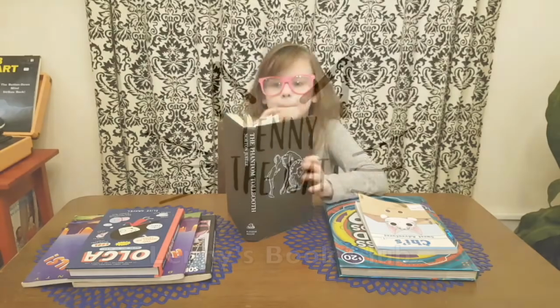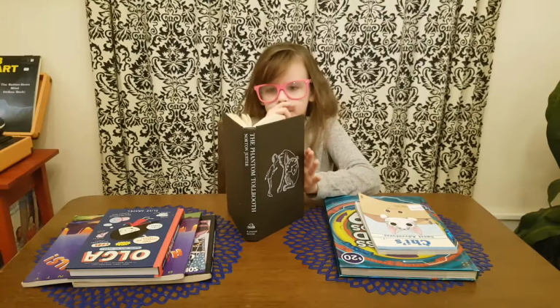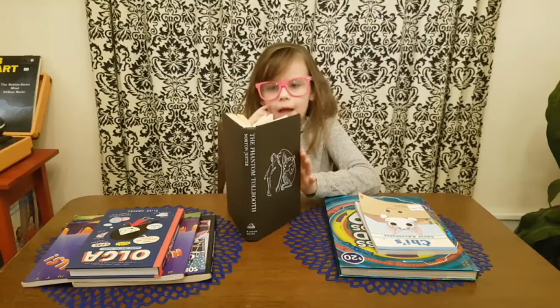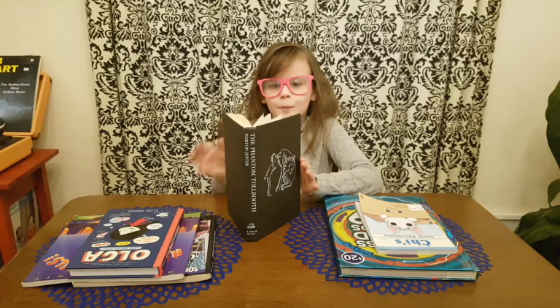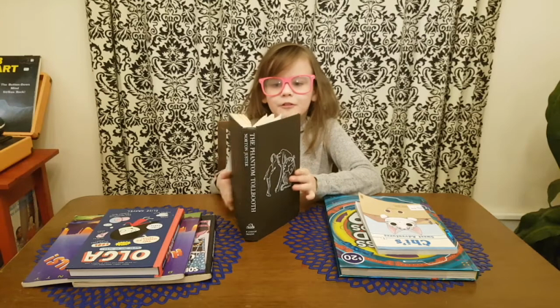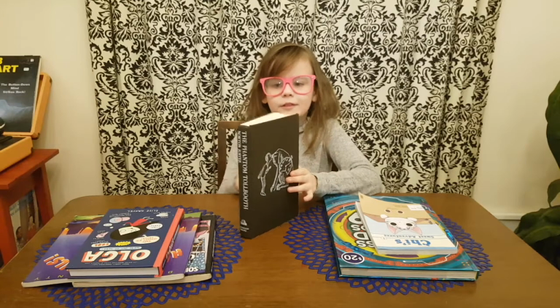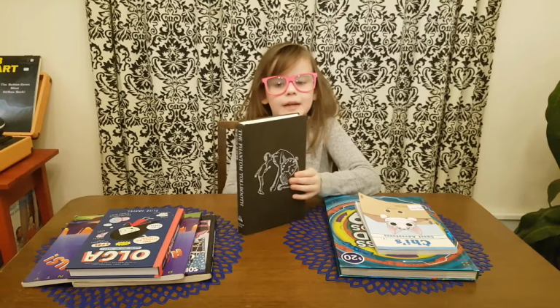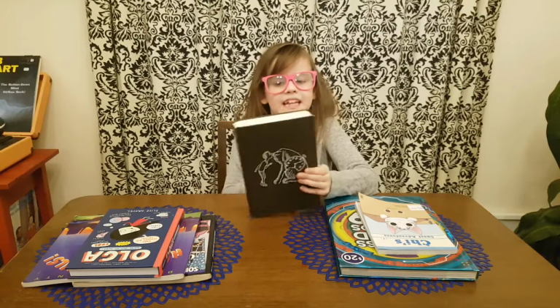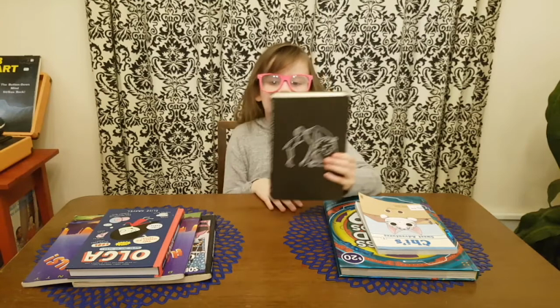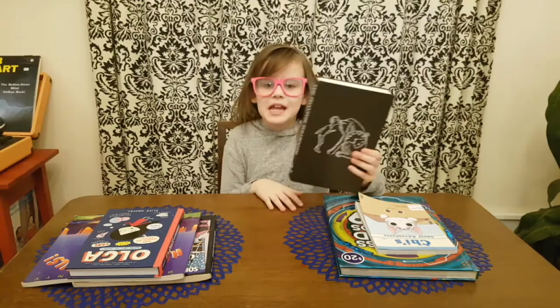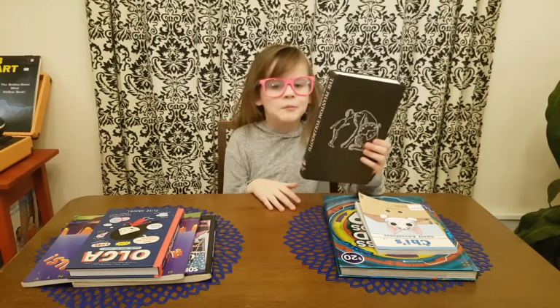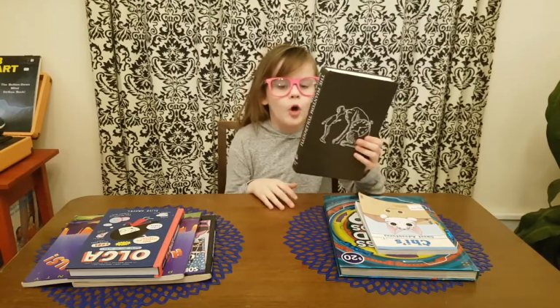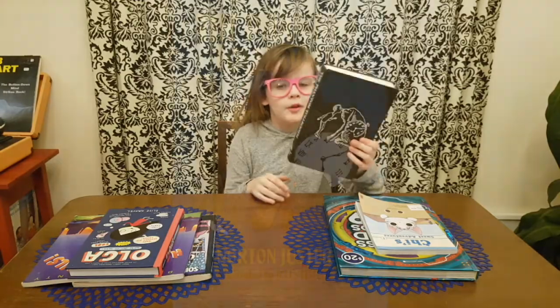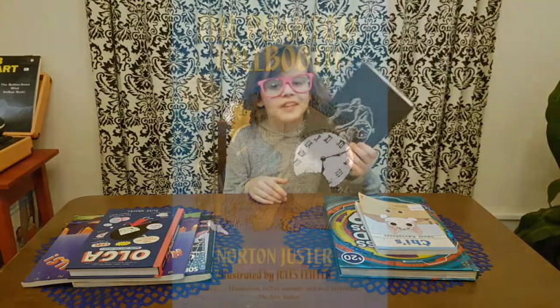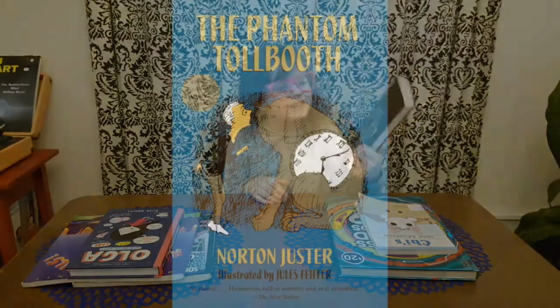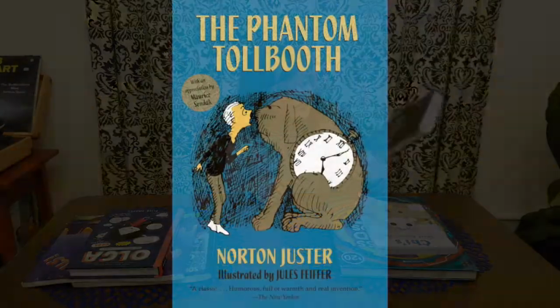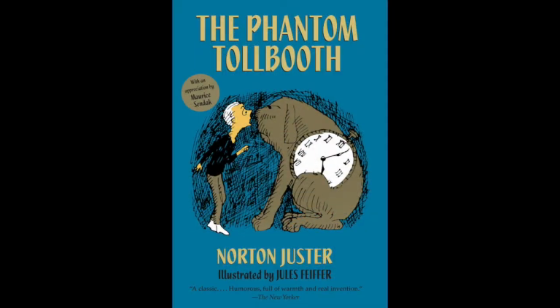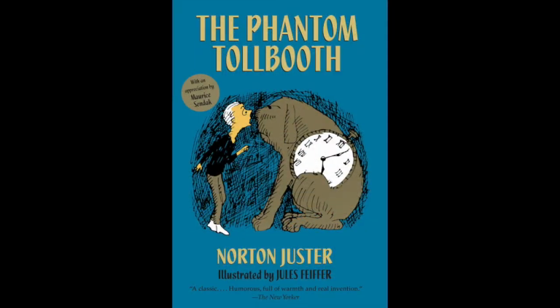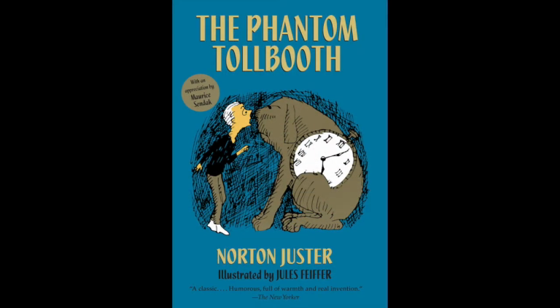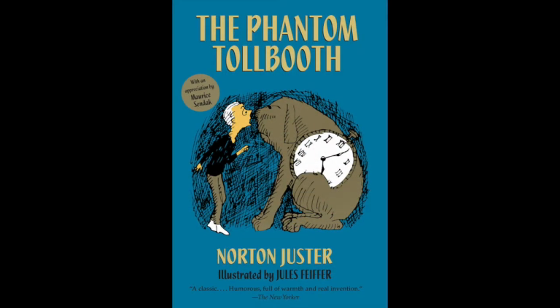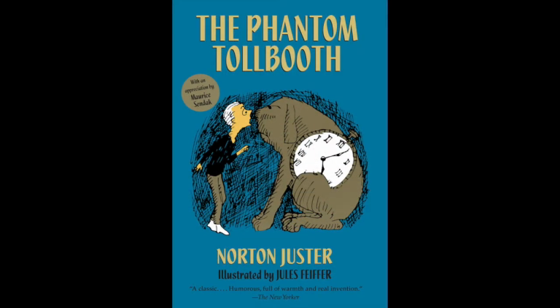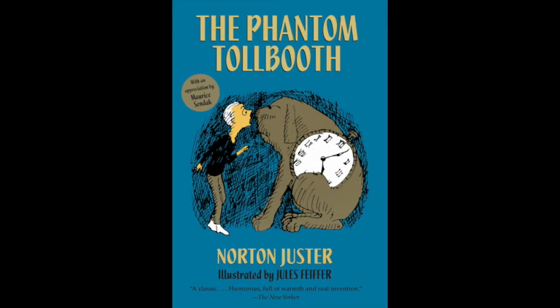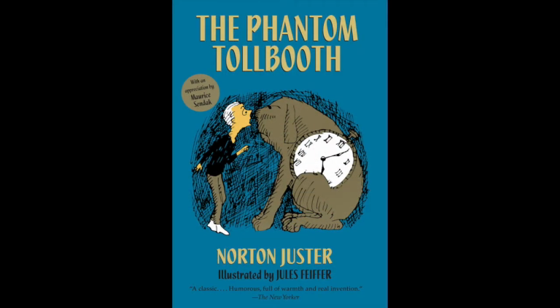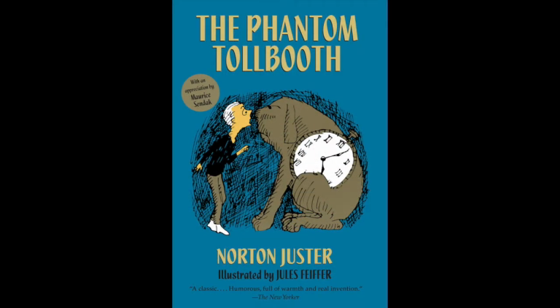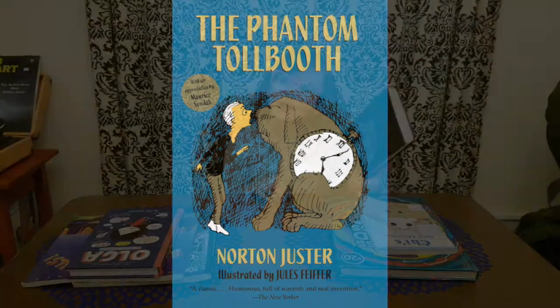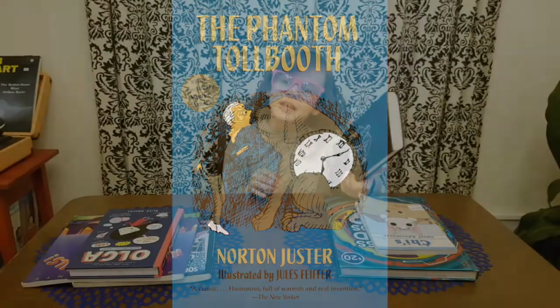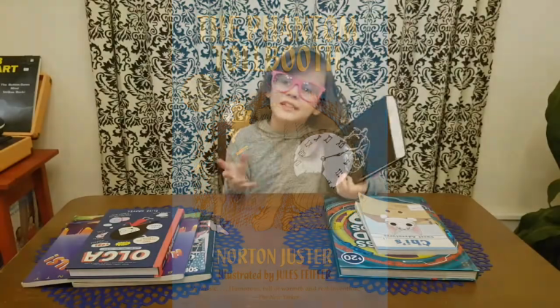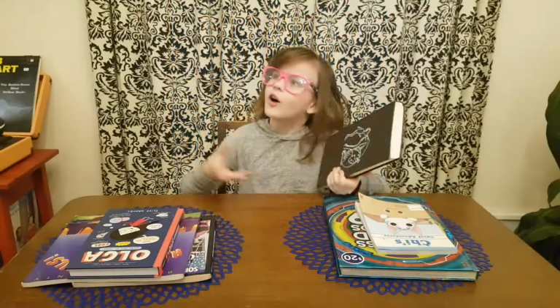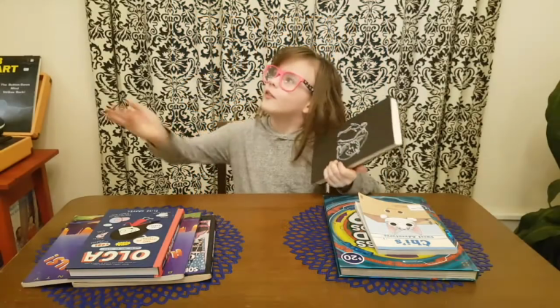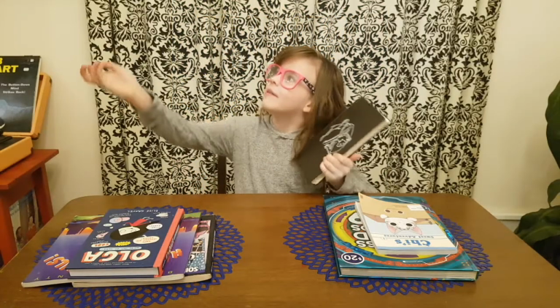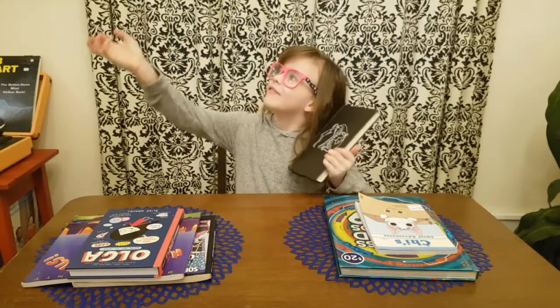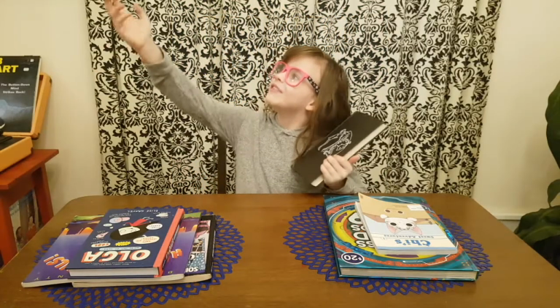I will be reviewing The Phantom Tollbooth. It is a really good book actually — one of my dad's all-time favorites.